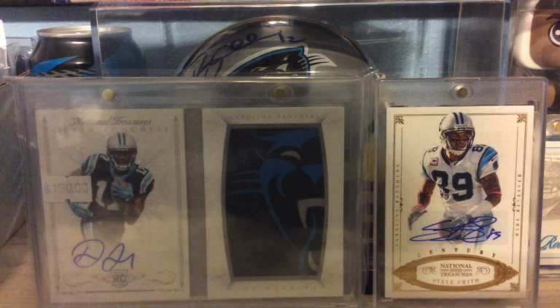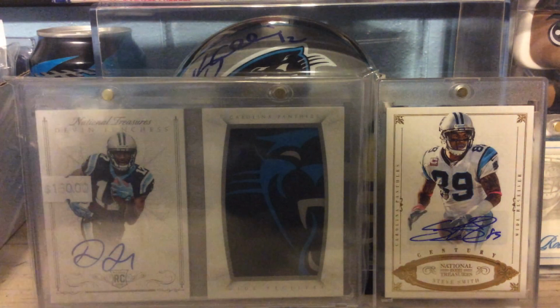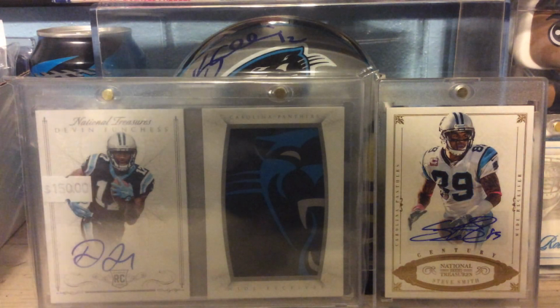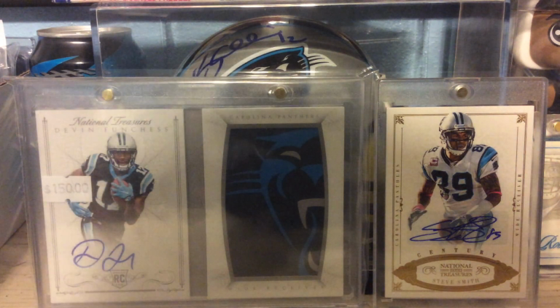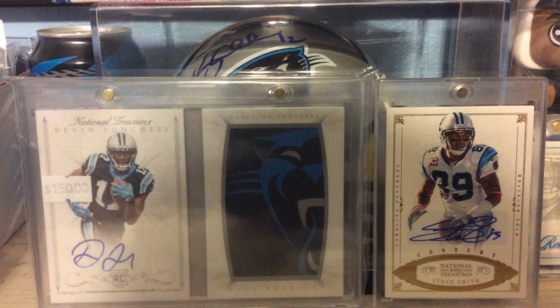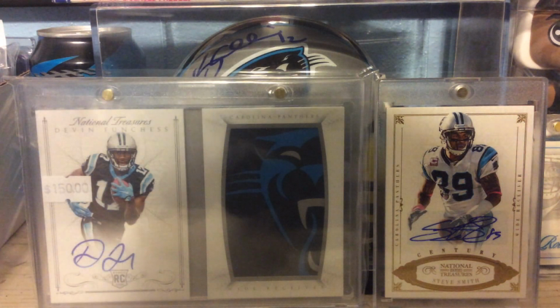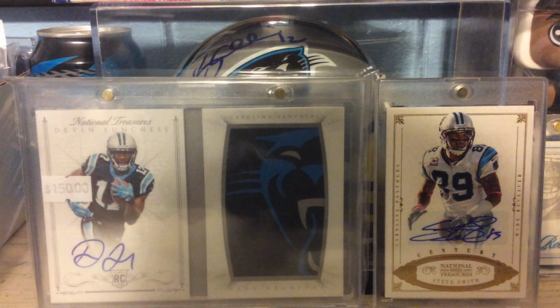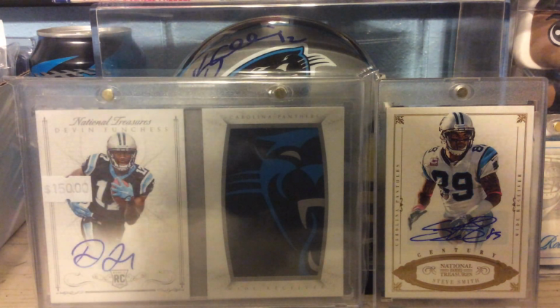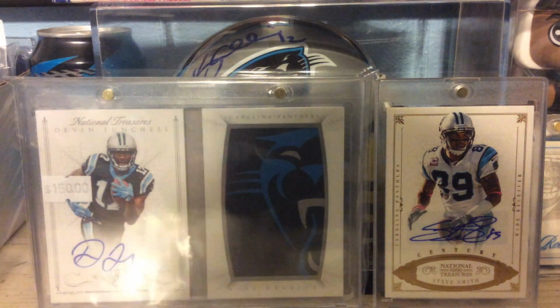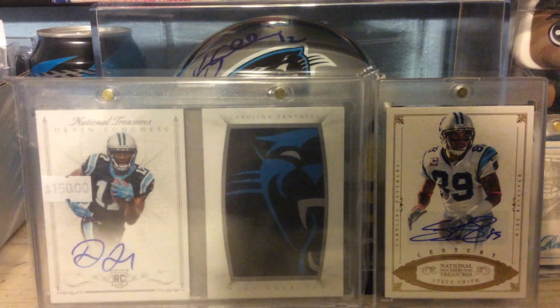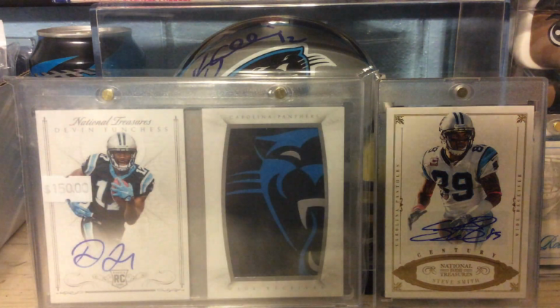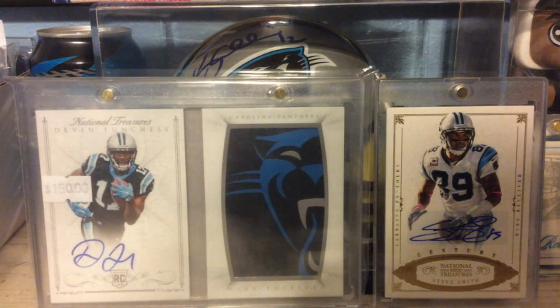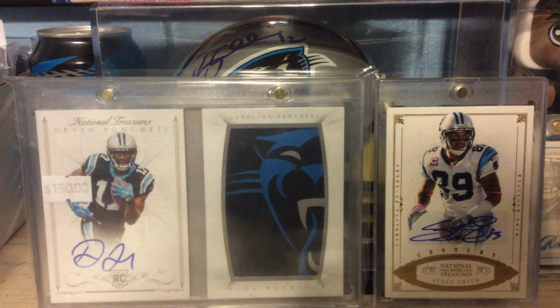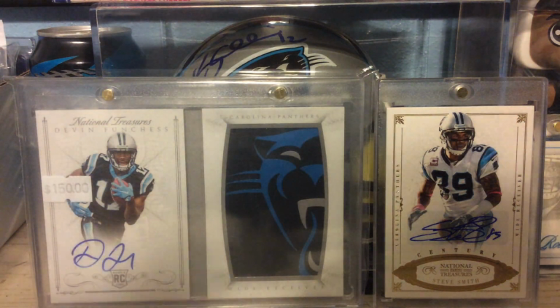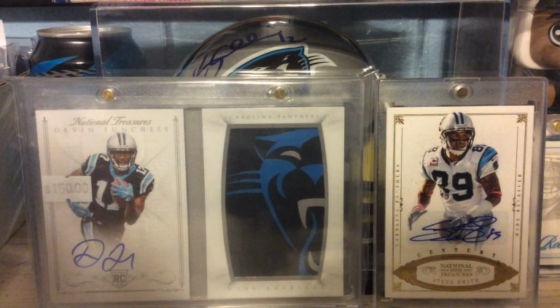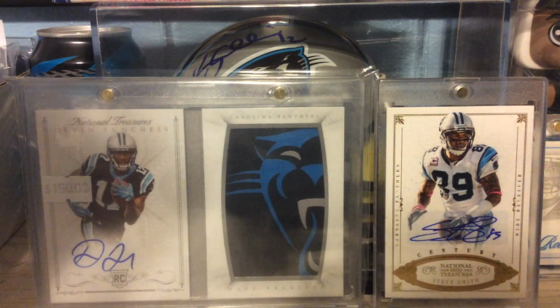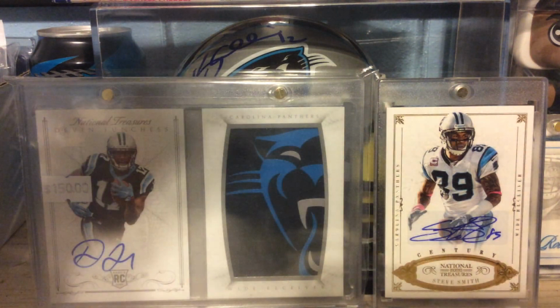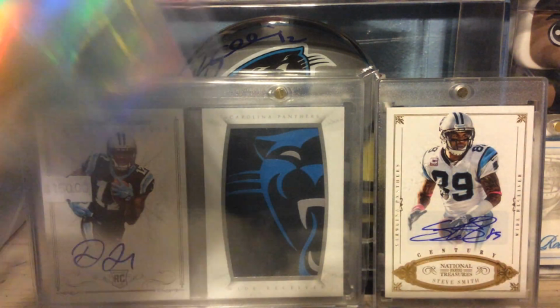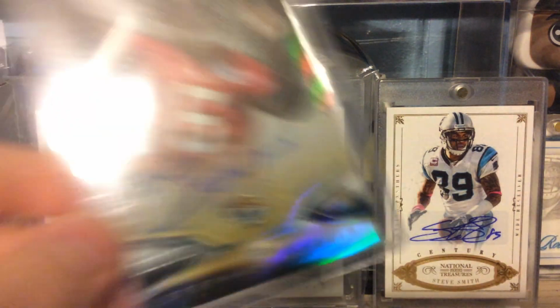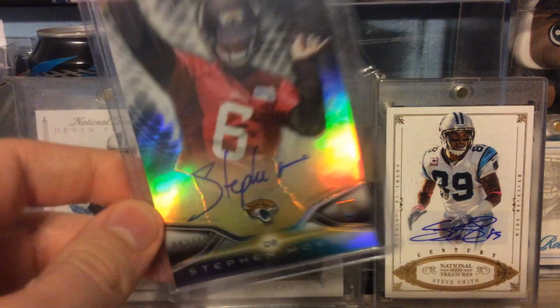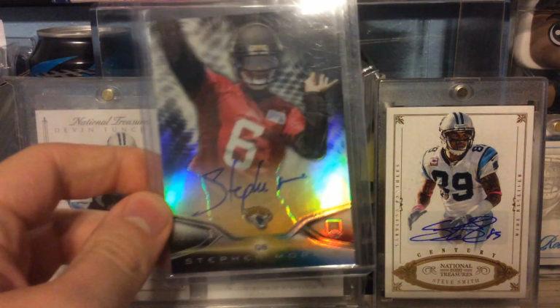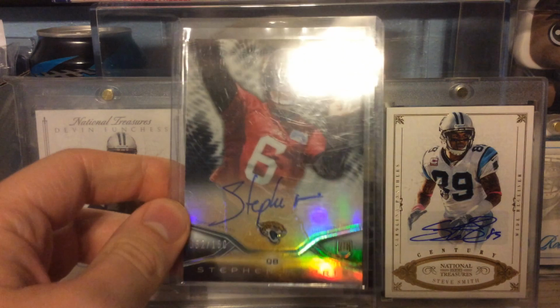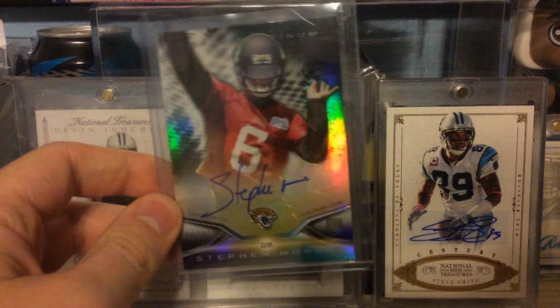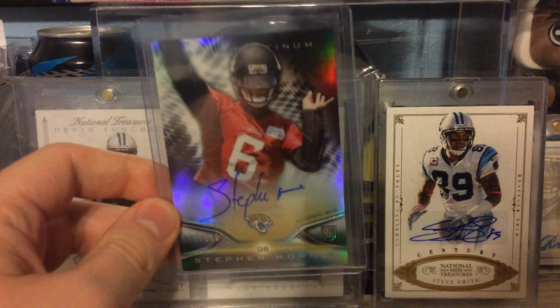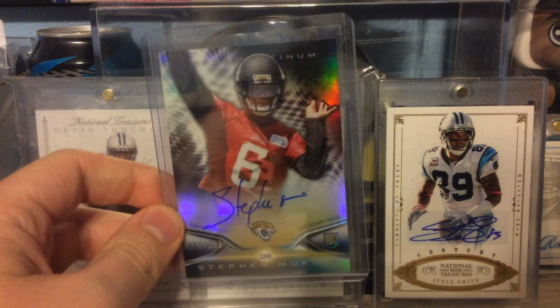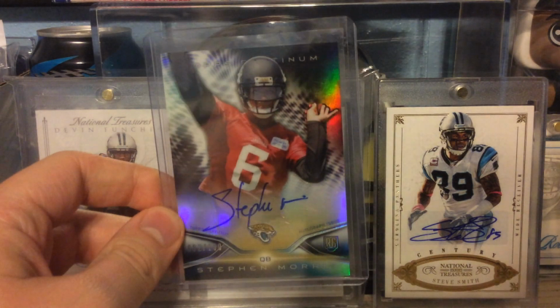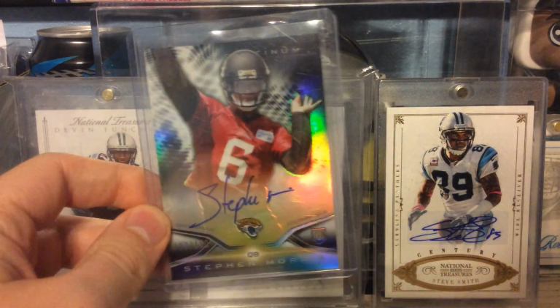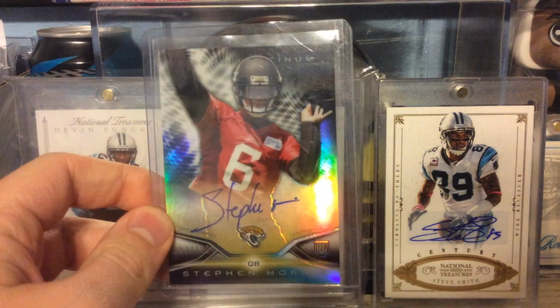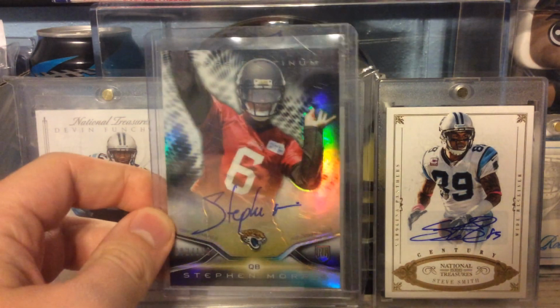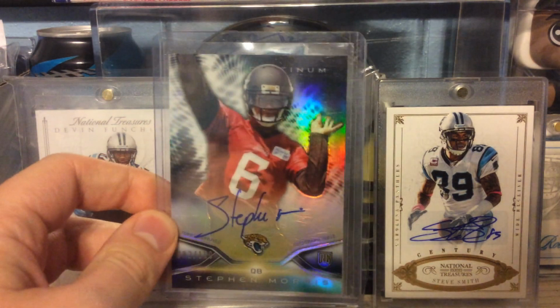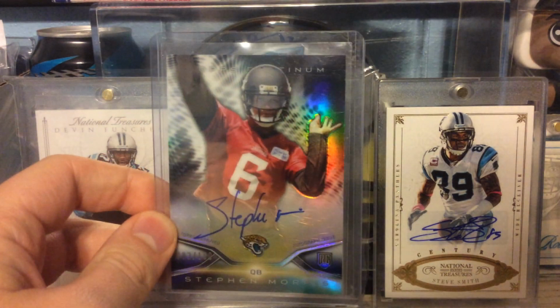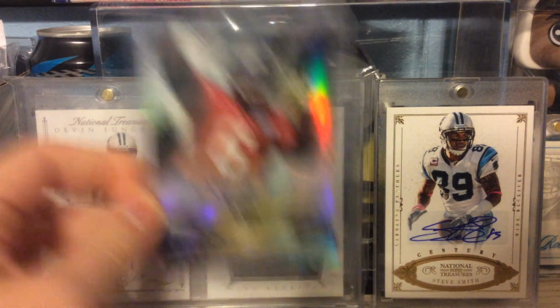Out of 2014 Topps Platinum, this is the Black Refractor Rookie Autograph numbered to 150 of Stephen Morris.